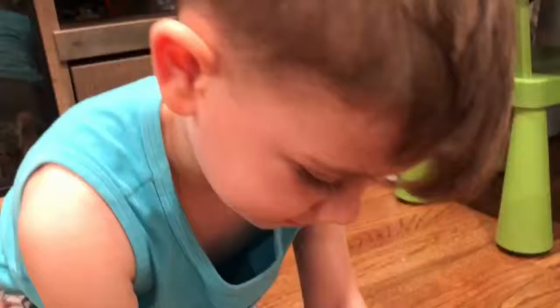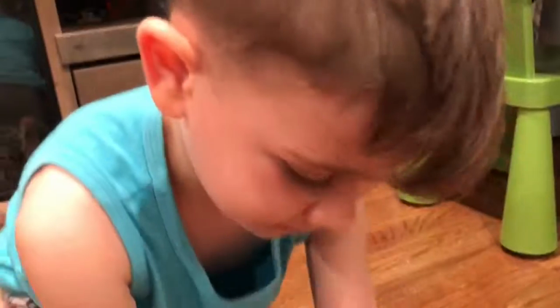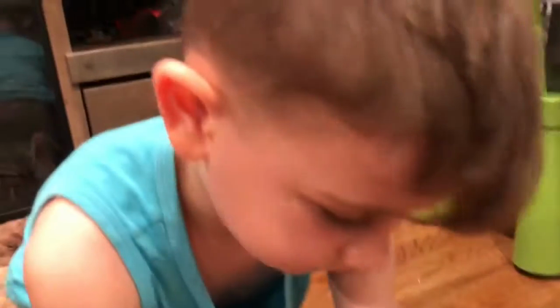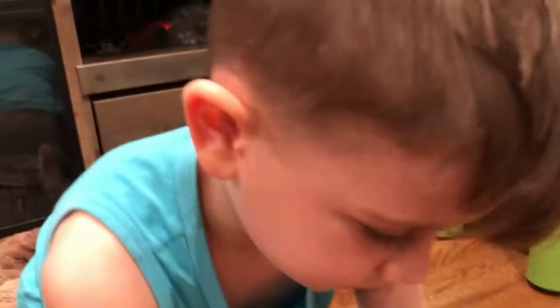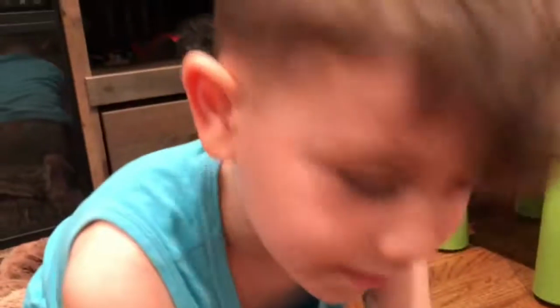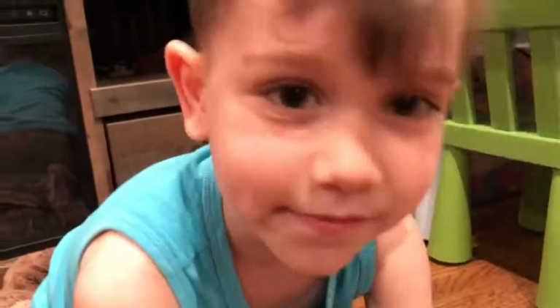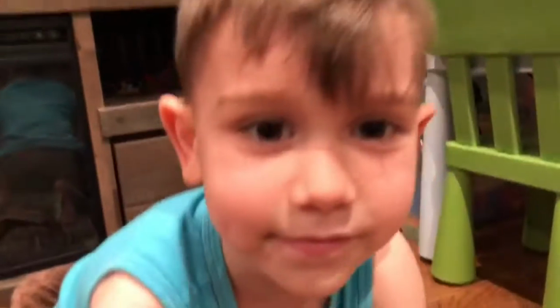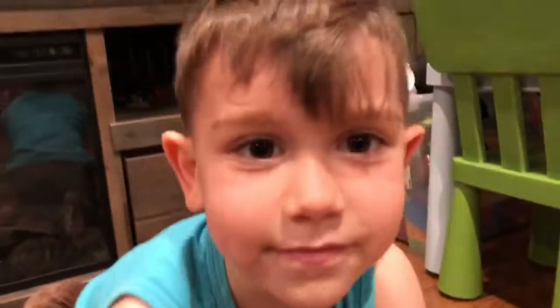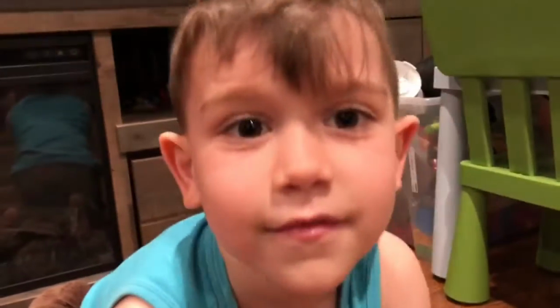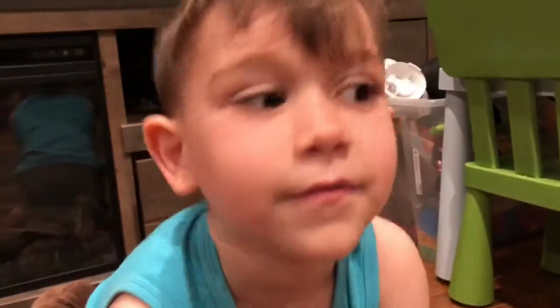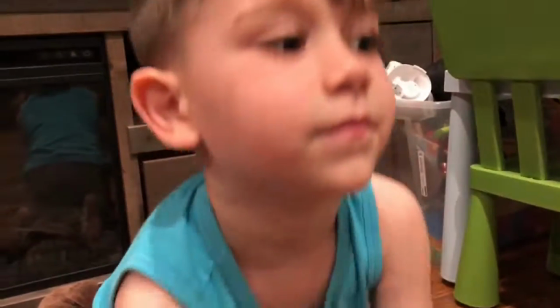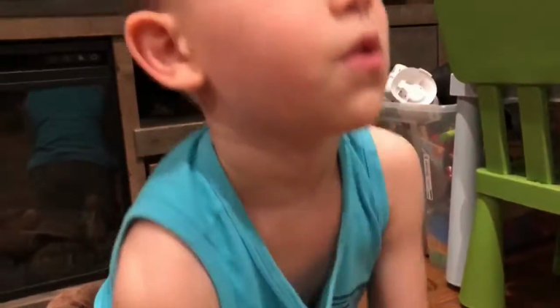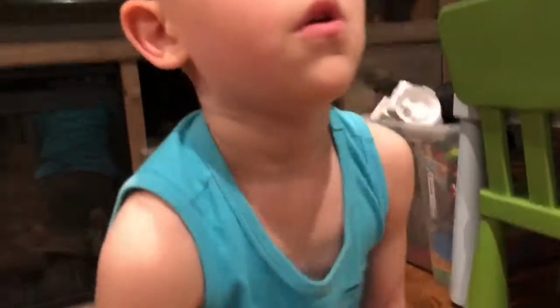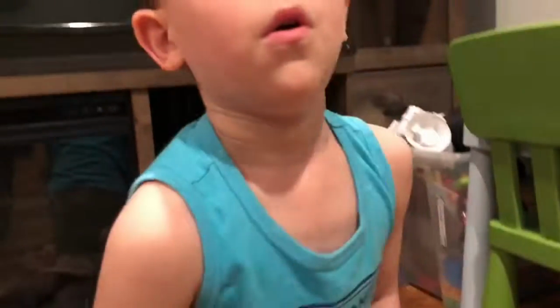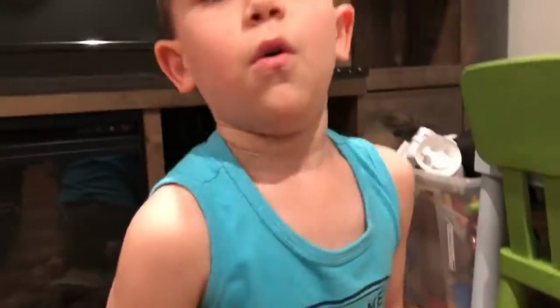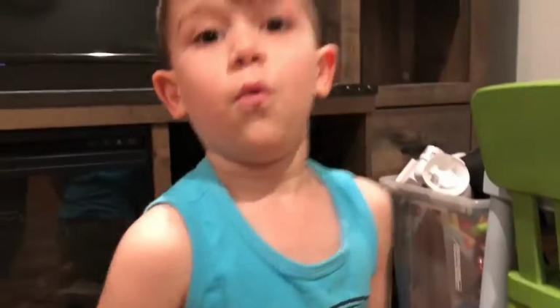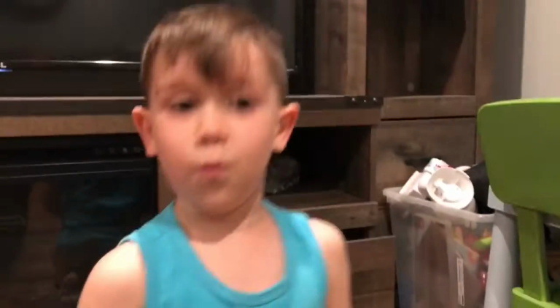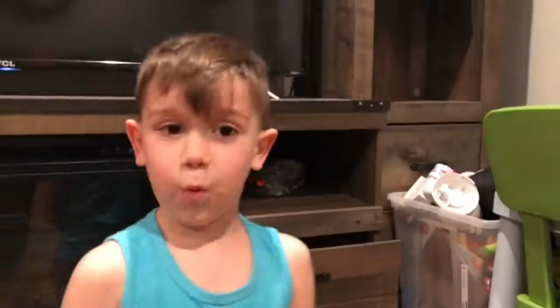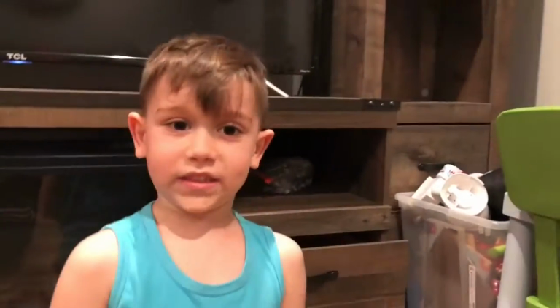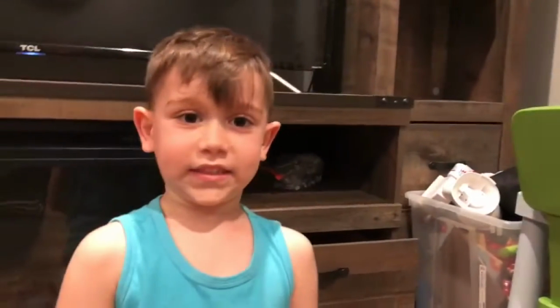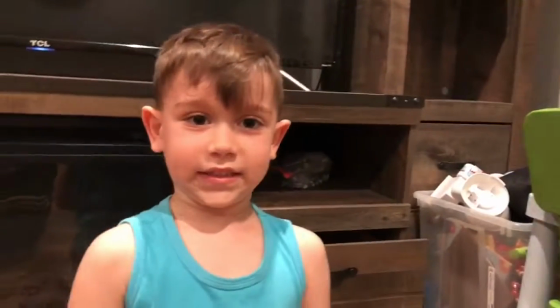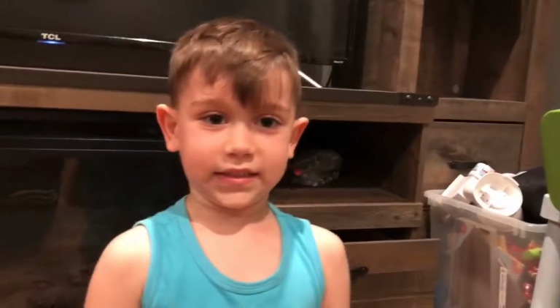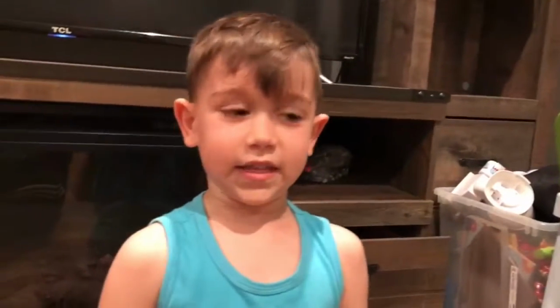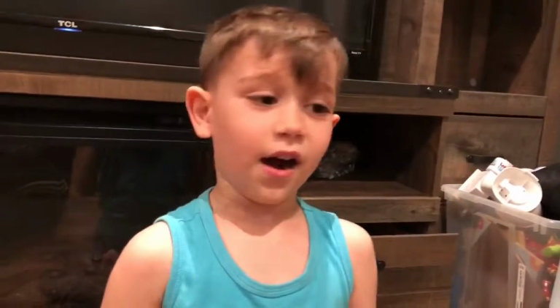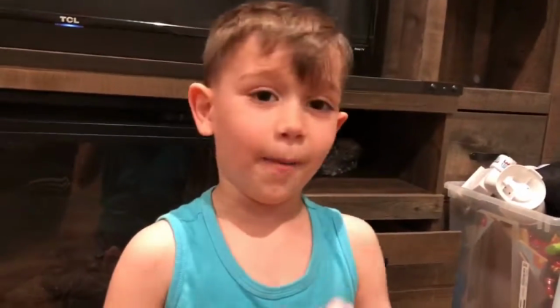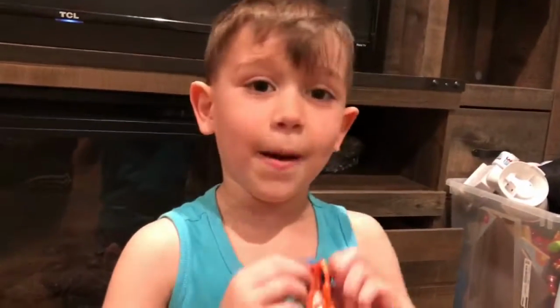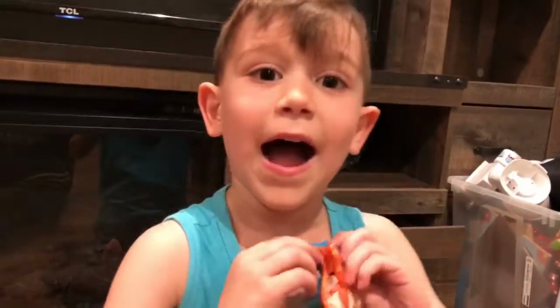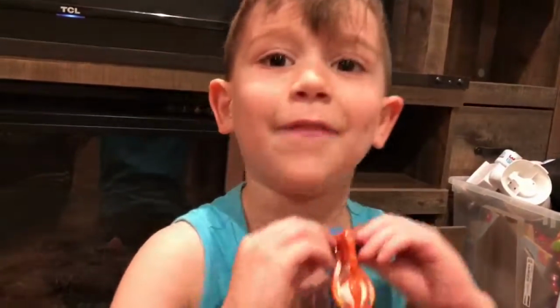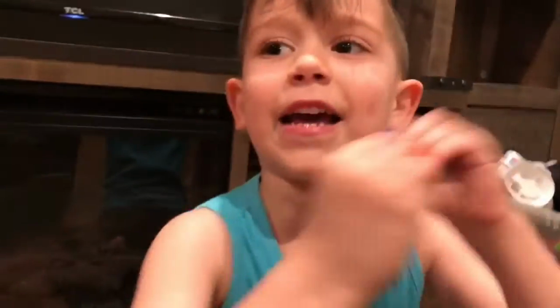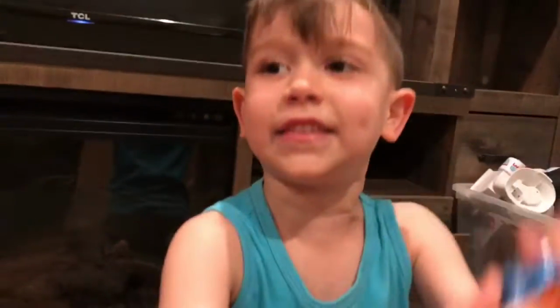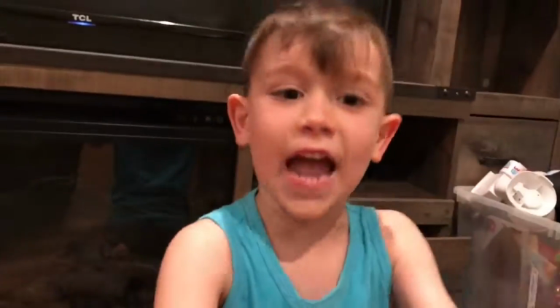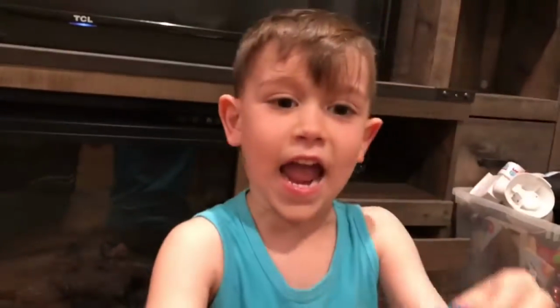Let me just say something. Have a nice day!